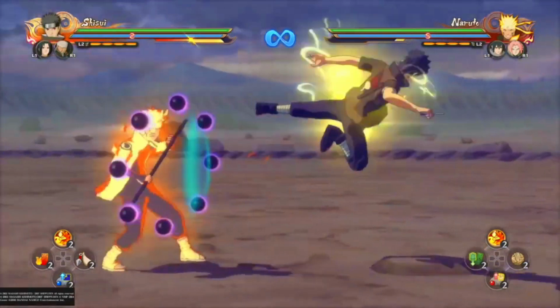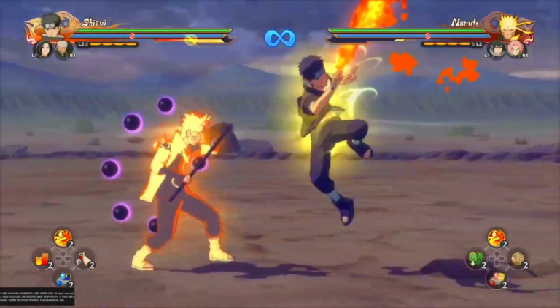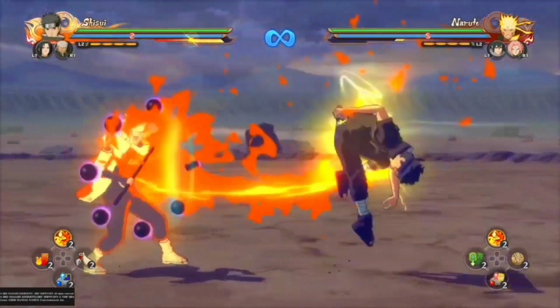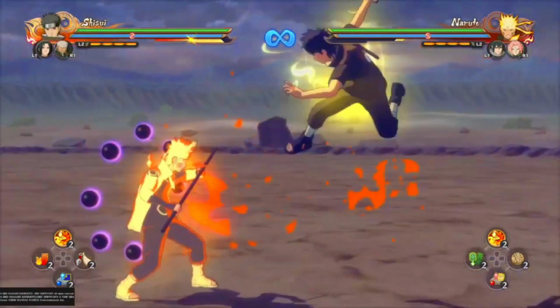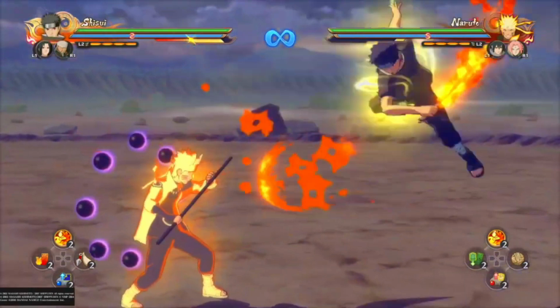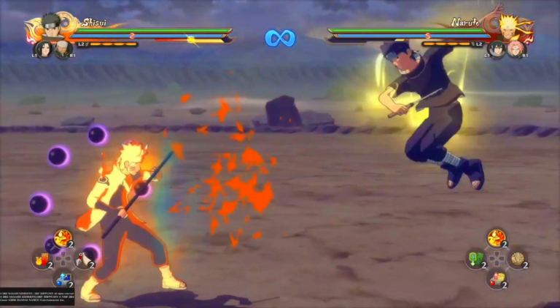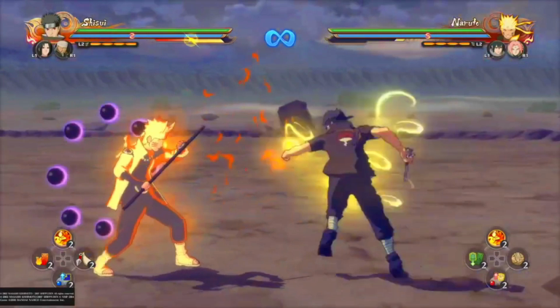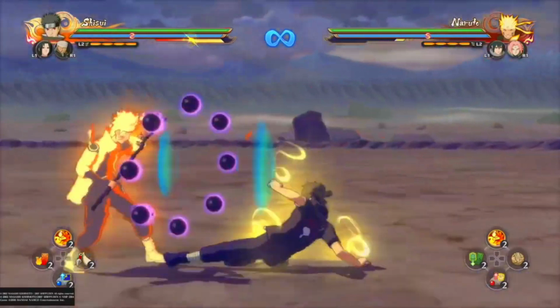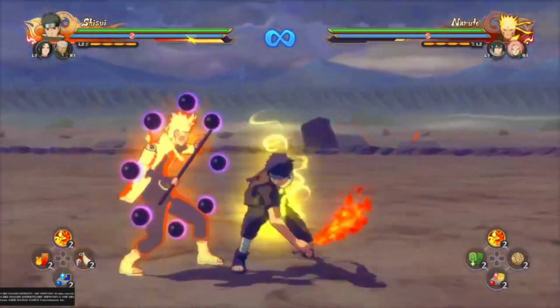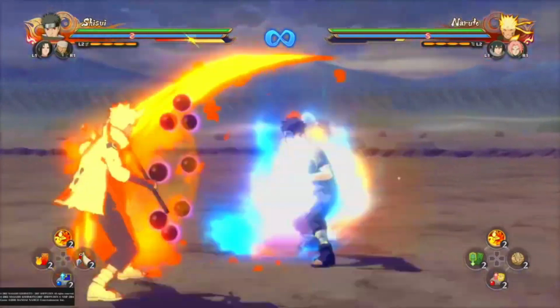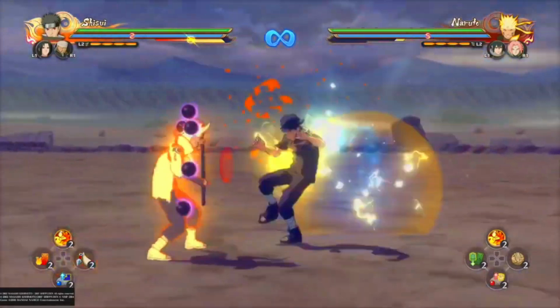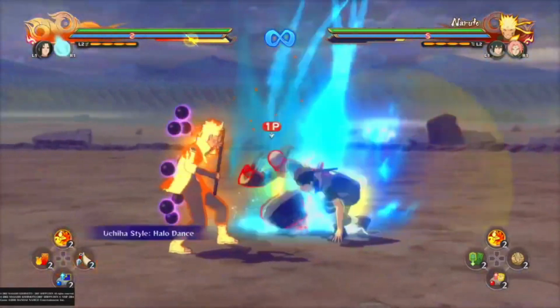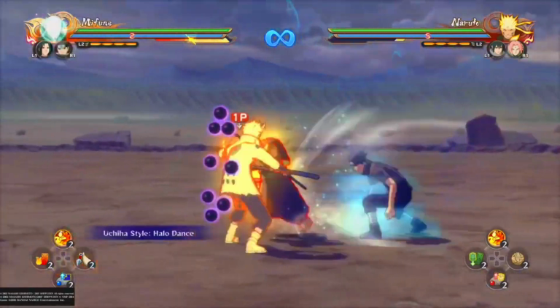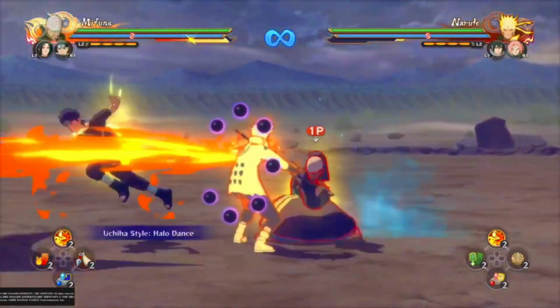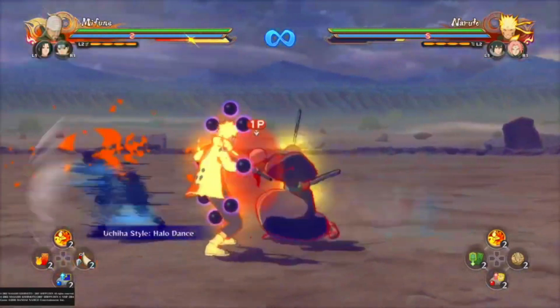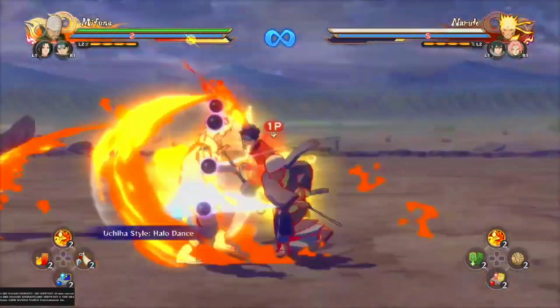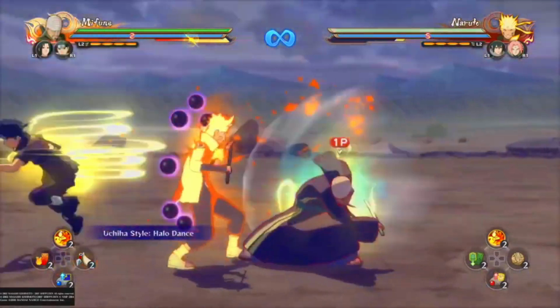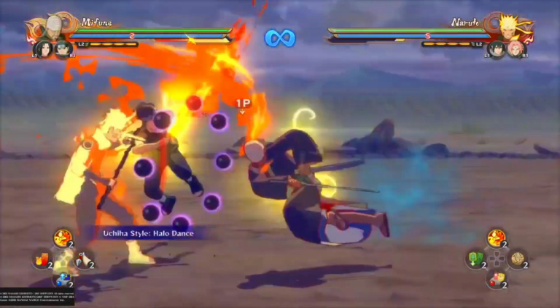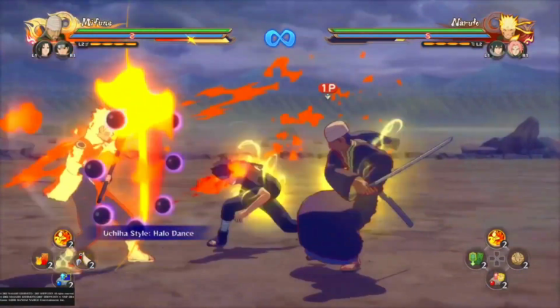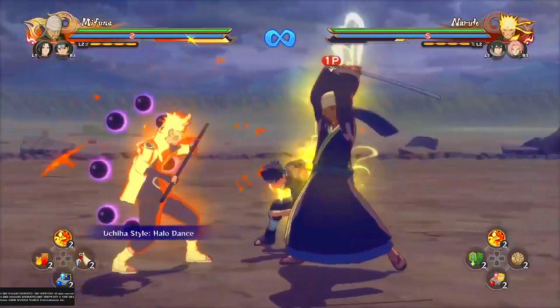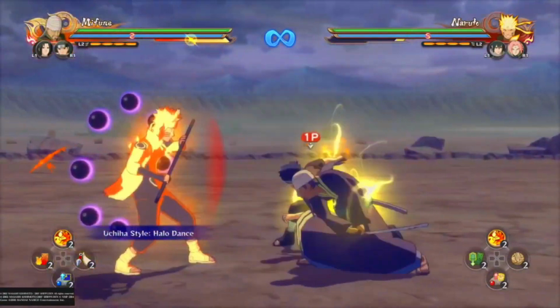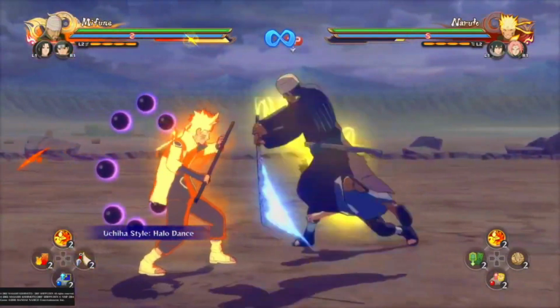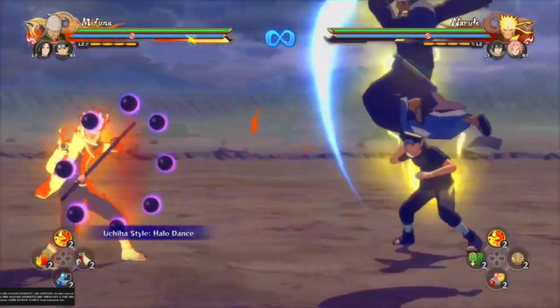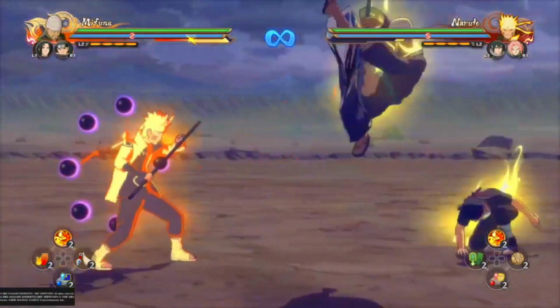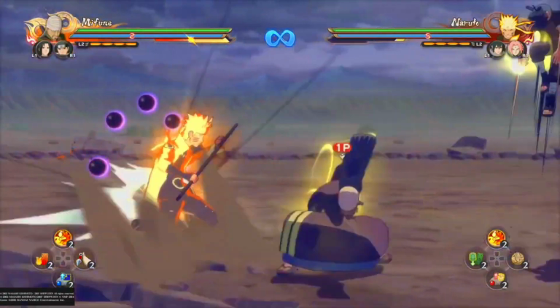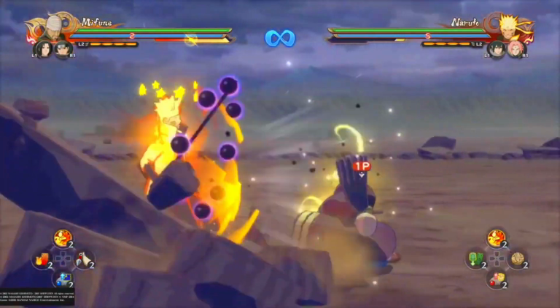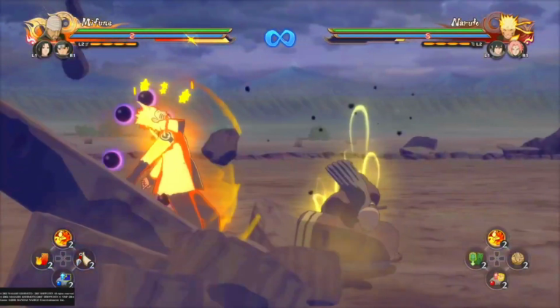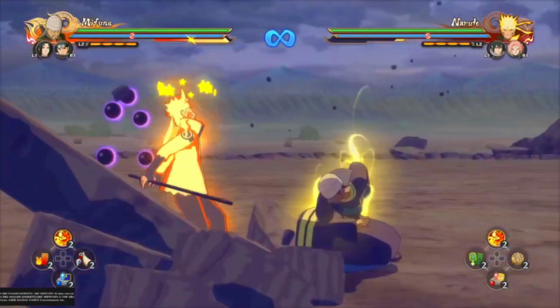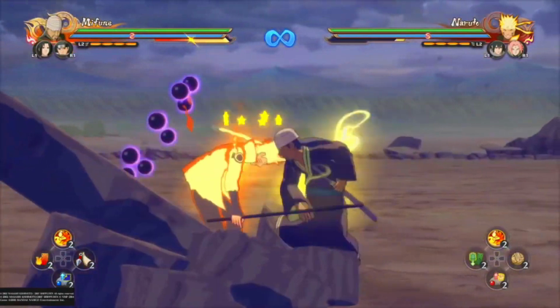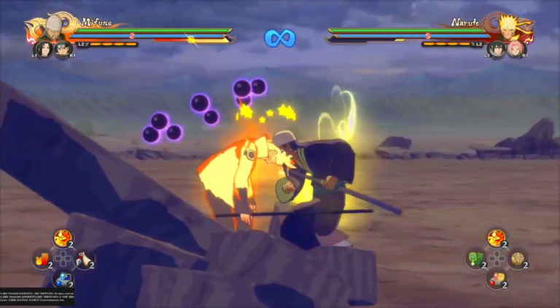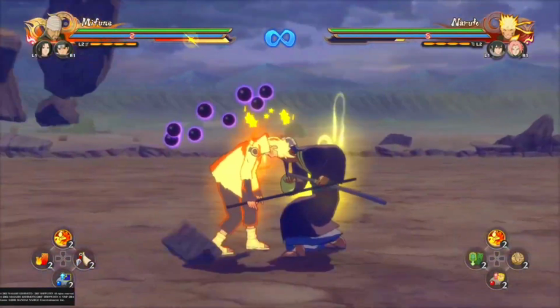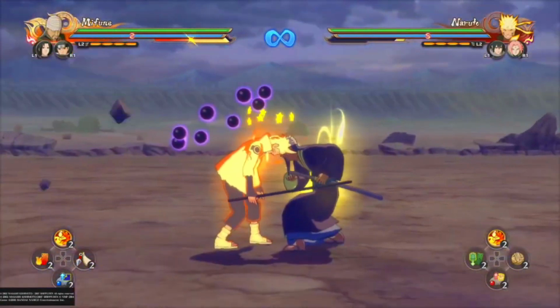Next up is his up combo dash Jutsu Buffer off the guard, and then continue into a combo string.